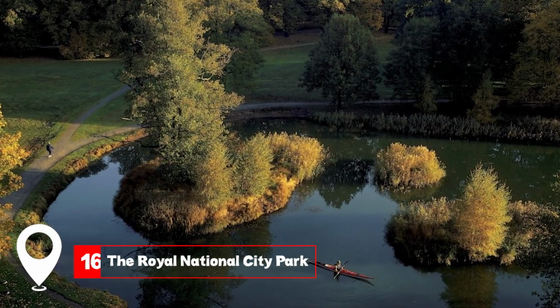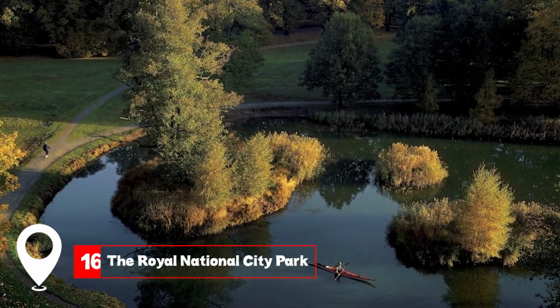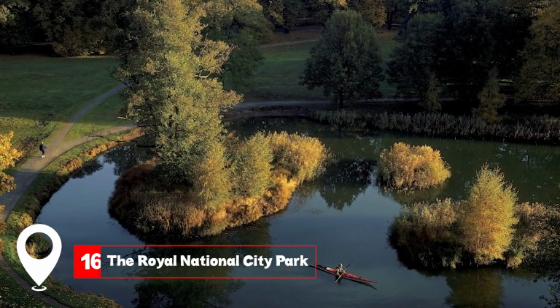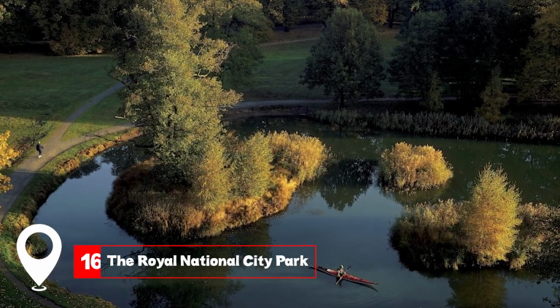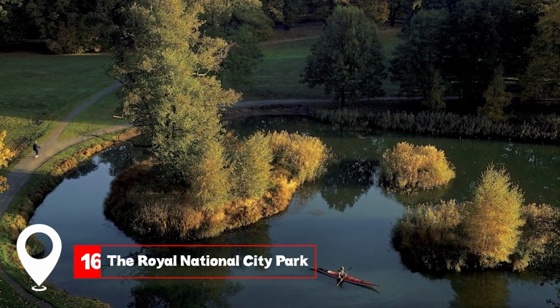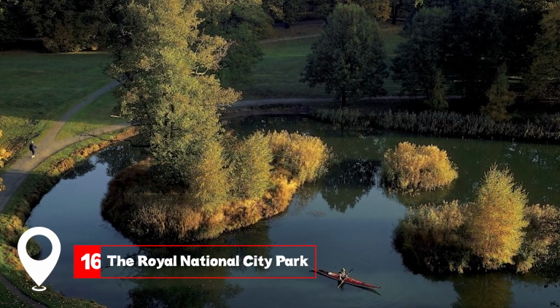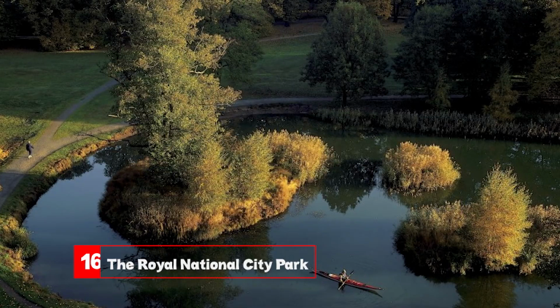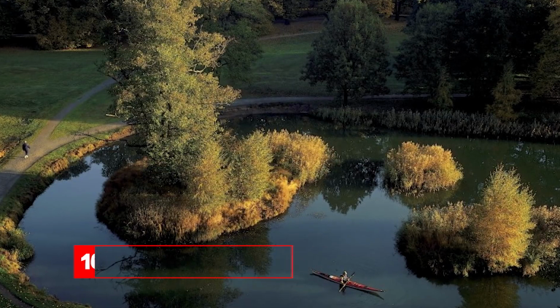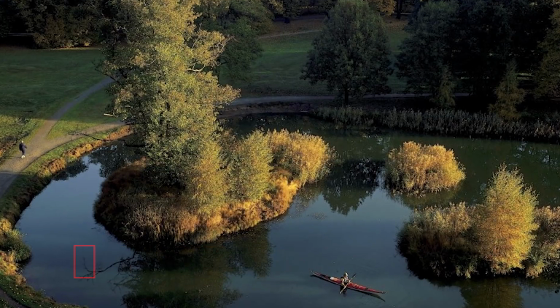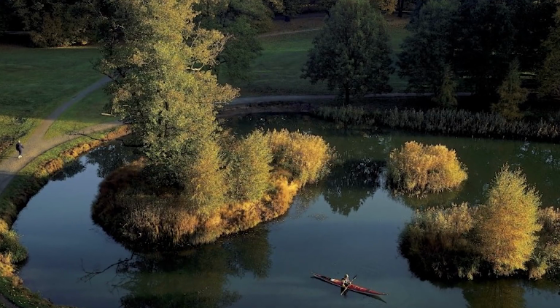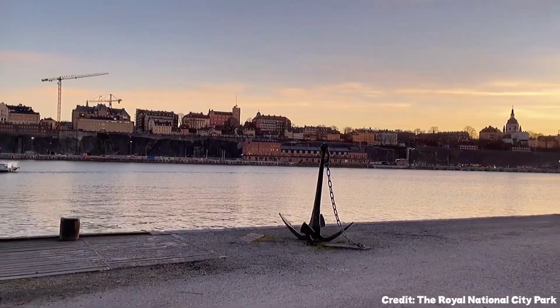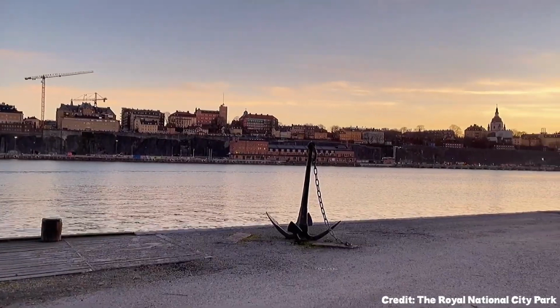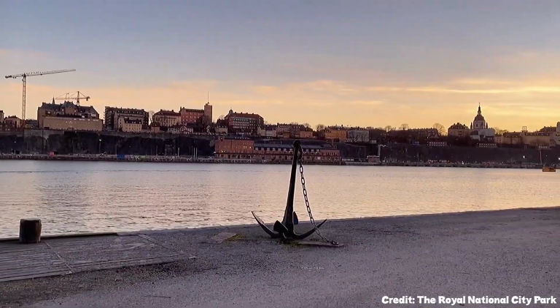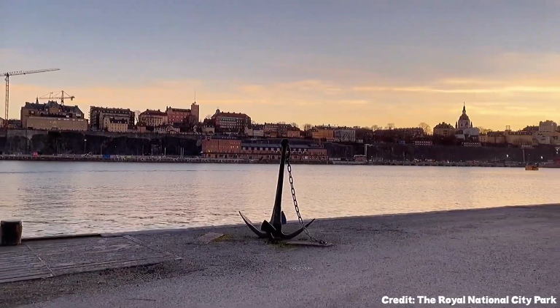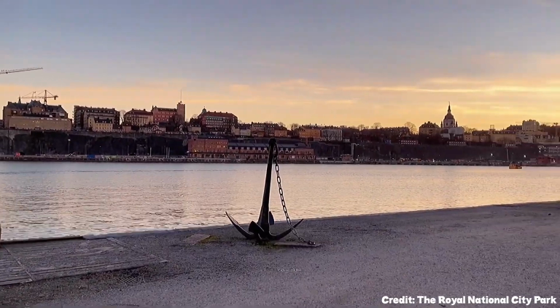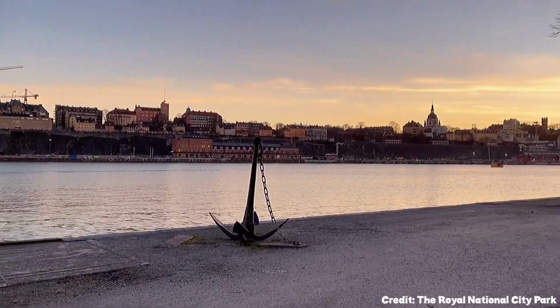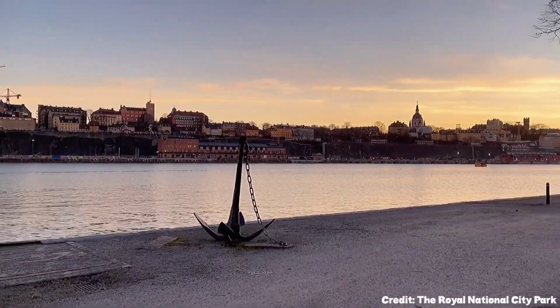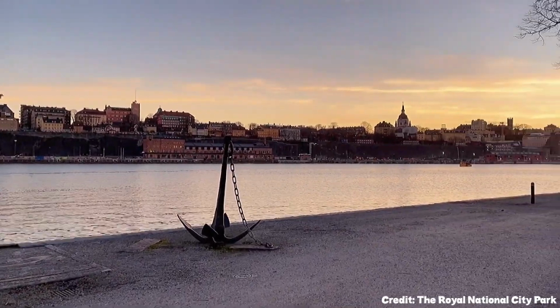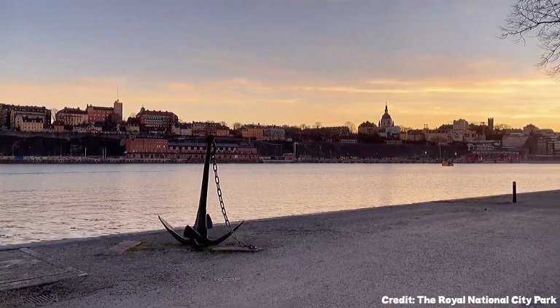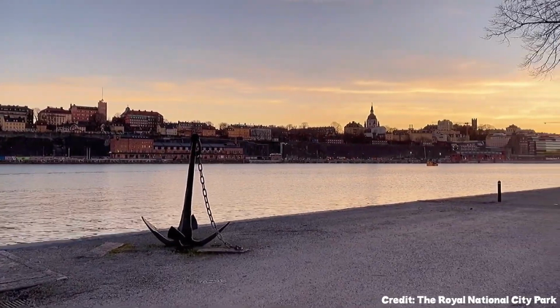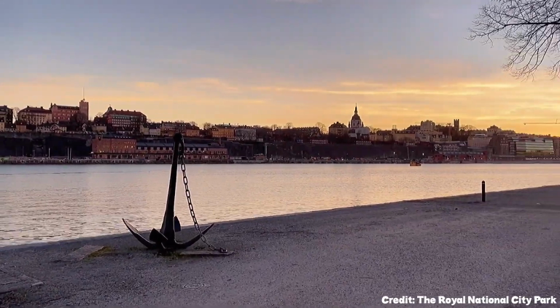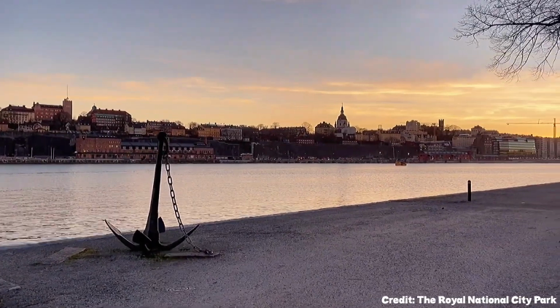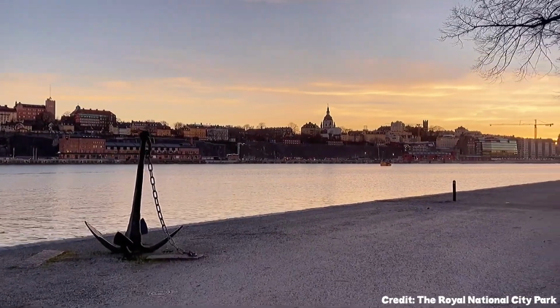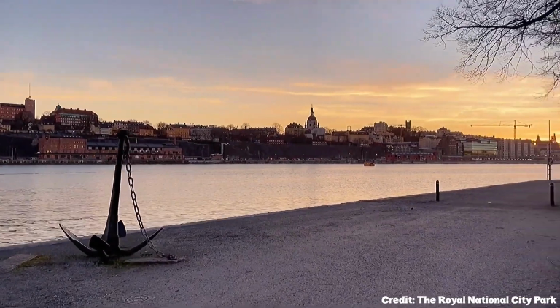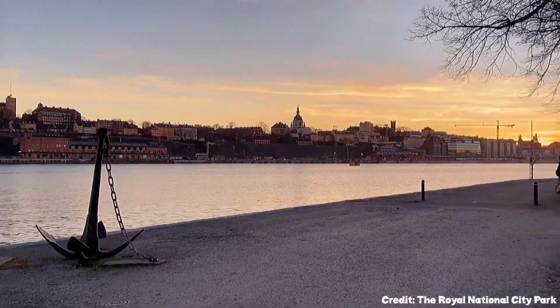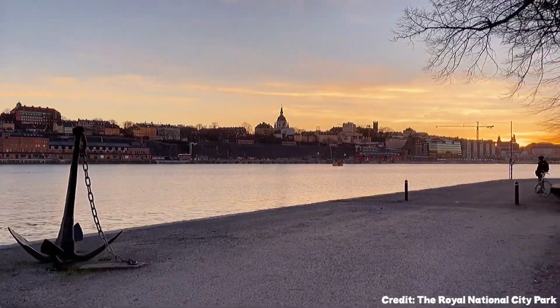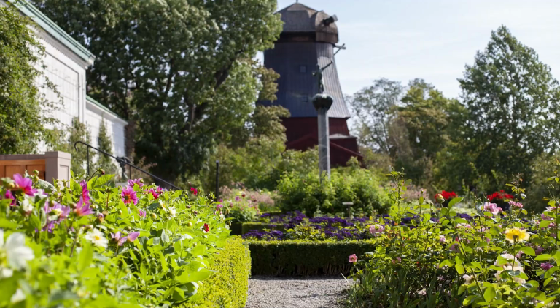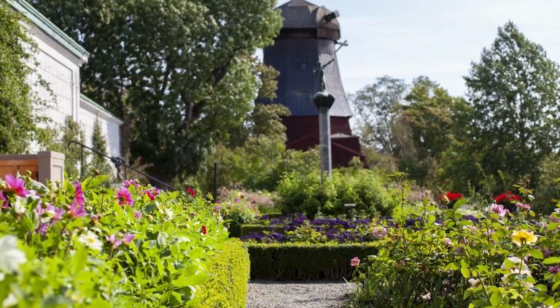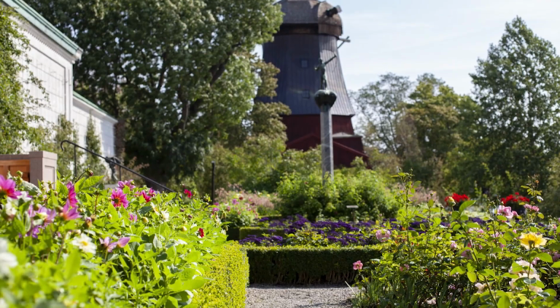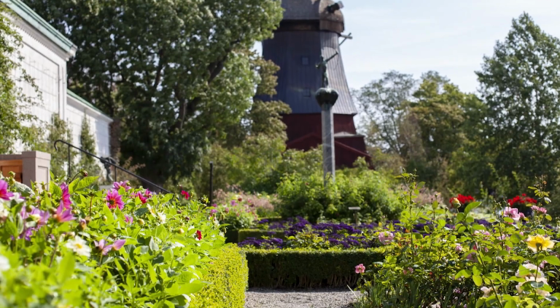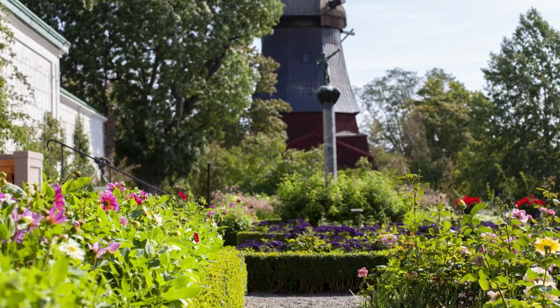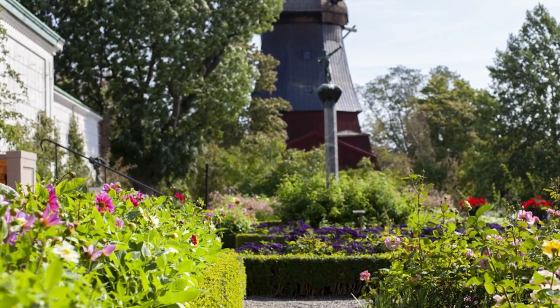At number sixteen, we have the Royal National City Park. A green oasis in the city, perfect for leisurely walks, picnics, and soaking in nature's beauty.